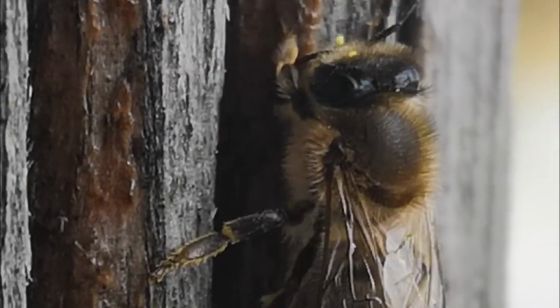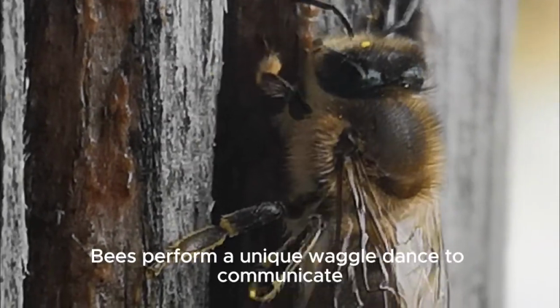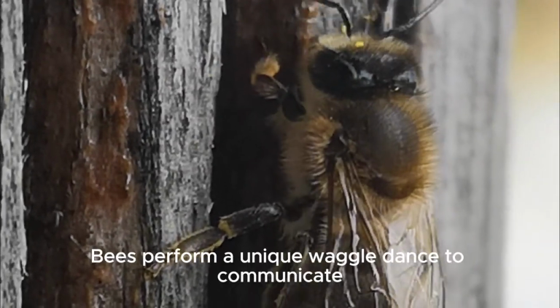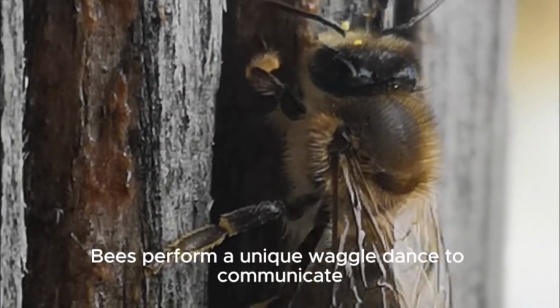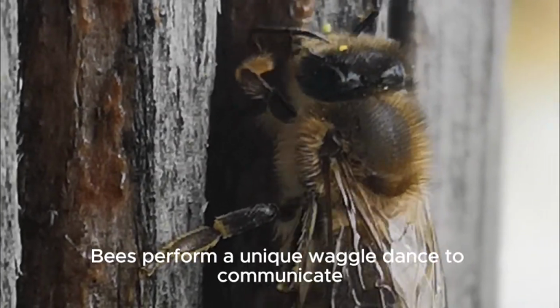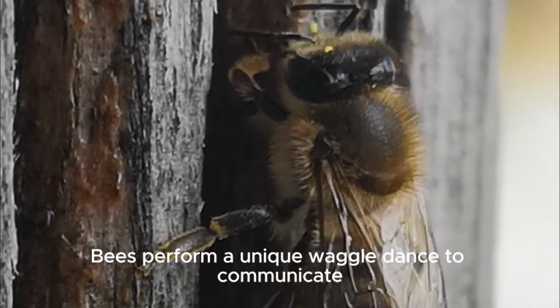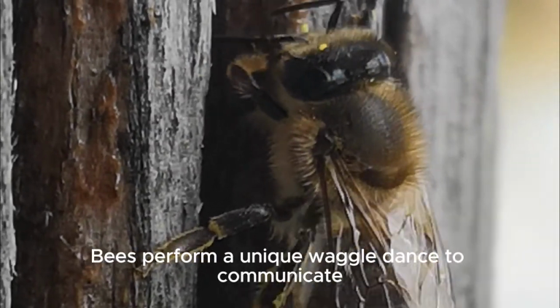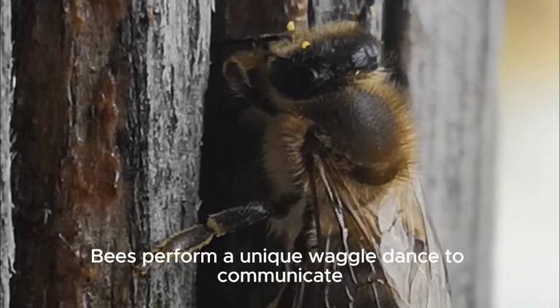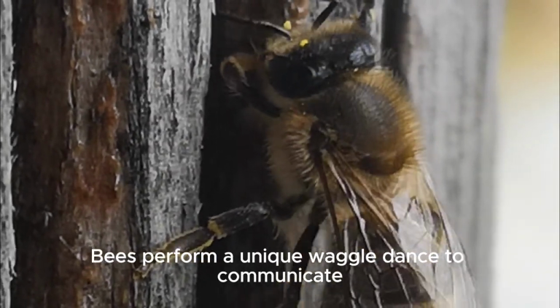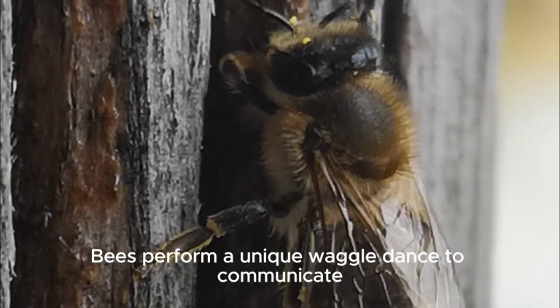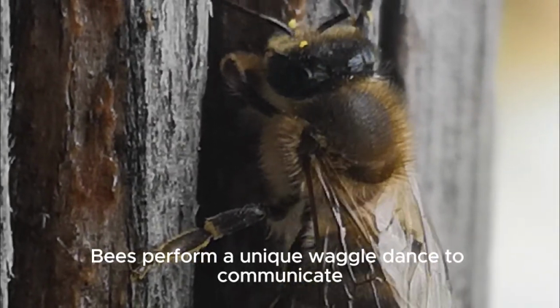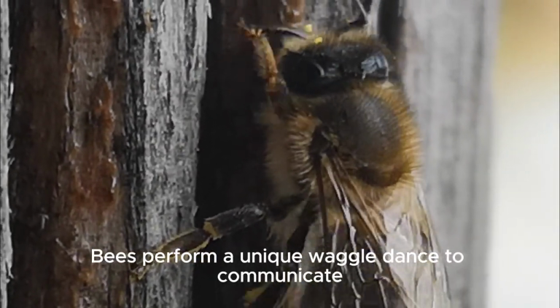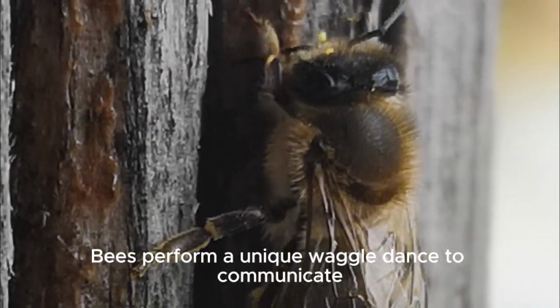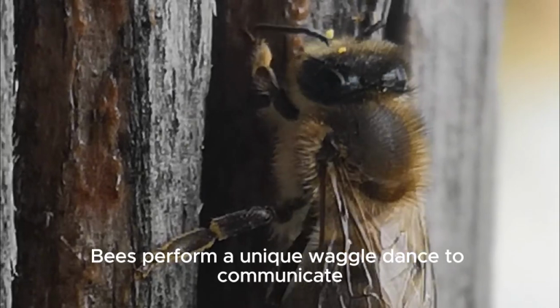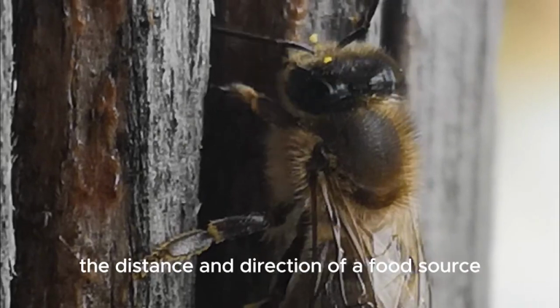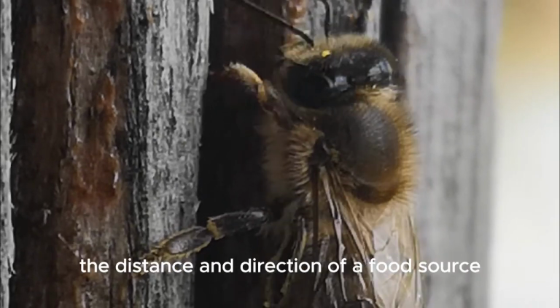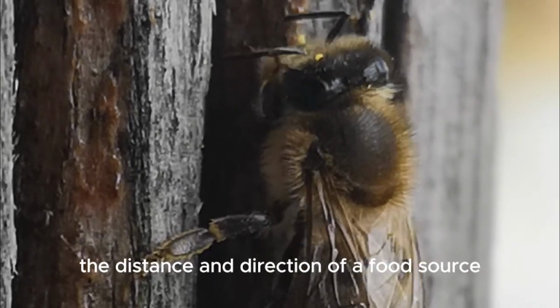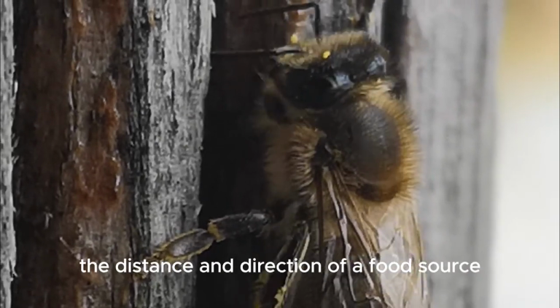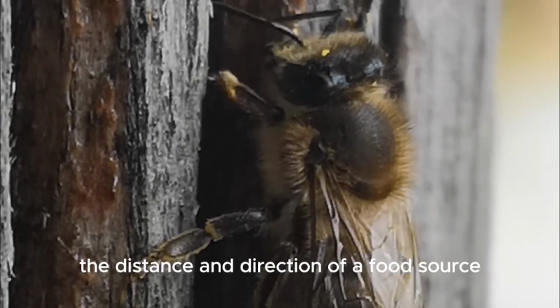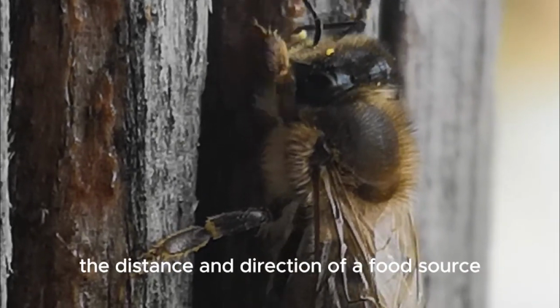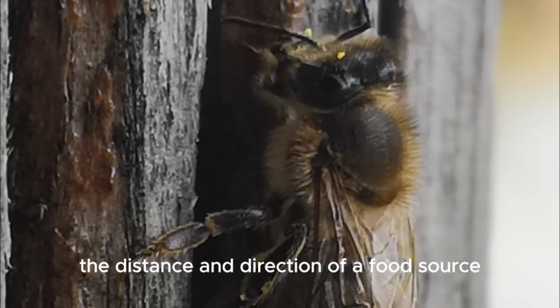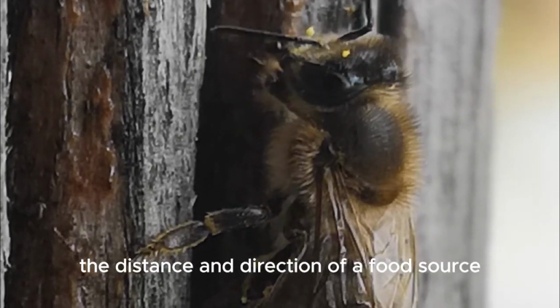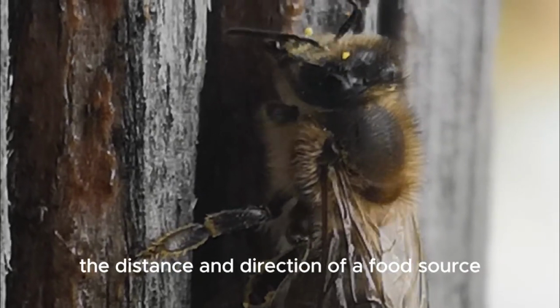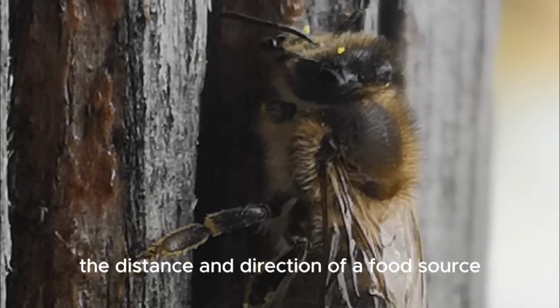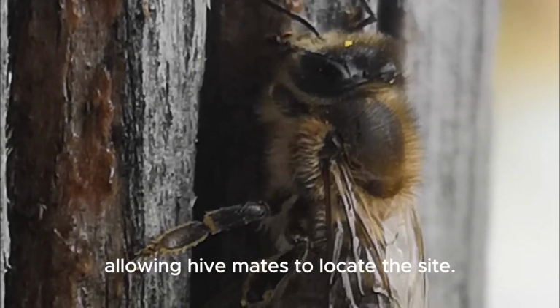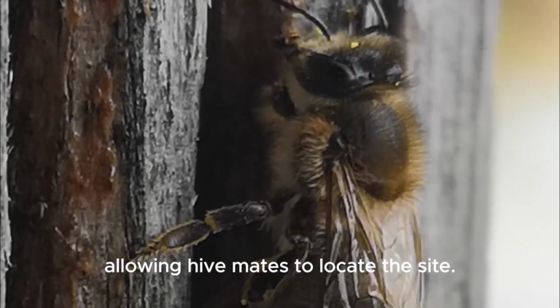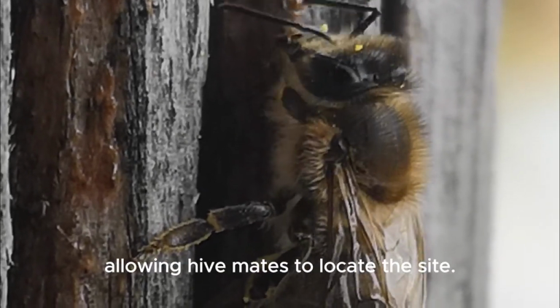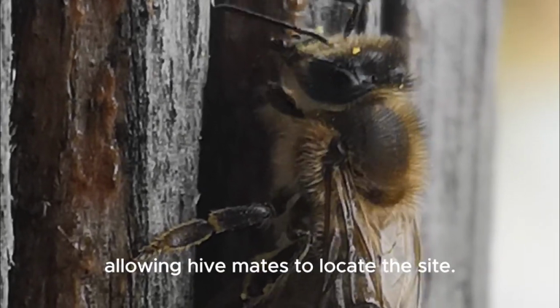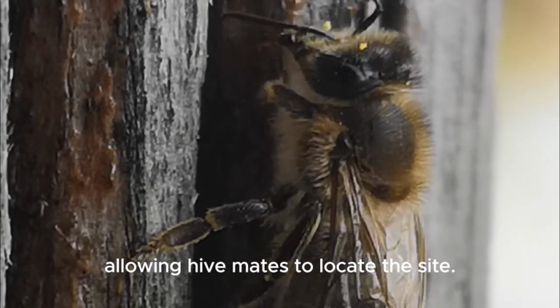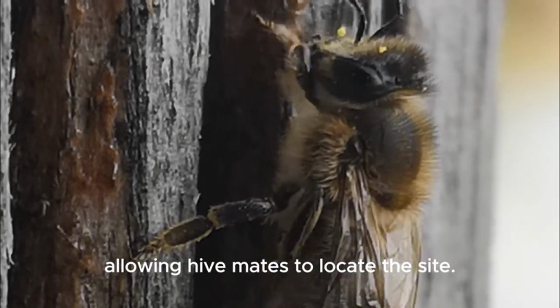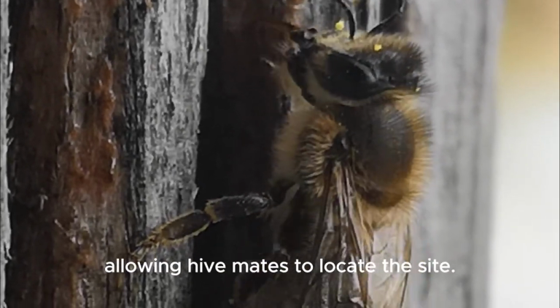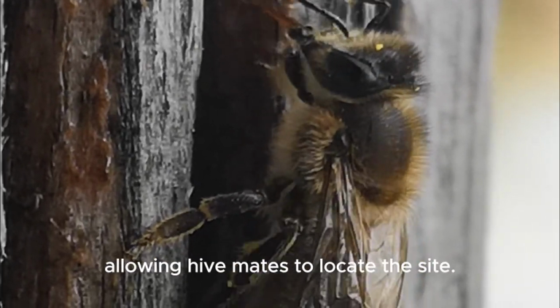Bees perform a unique waggle dance to communicate the distance and direction of a food source, allowing hive mates to locate the site.